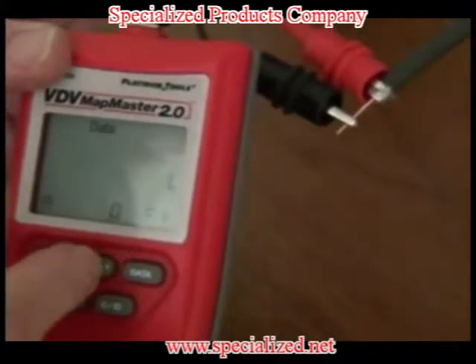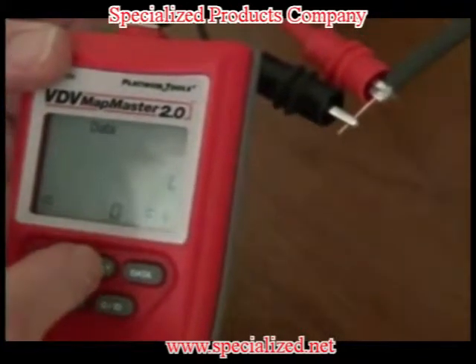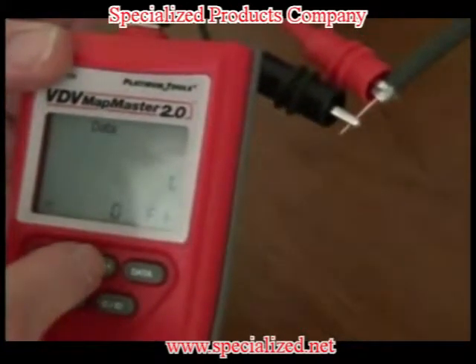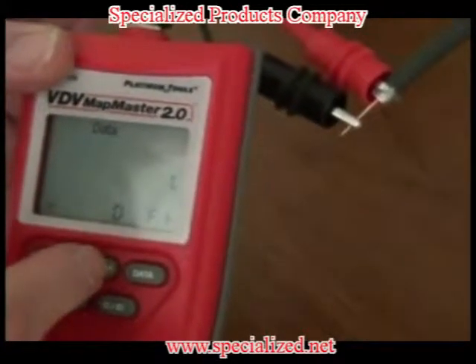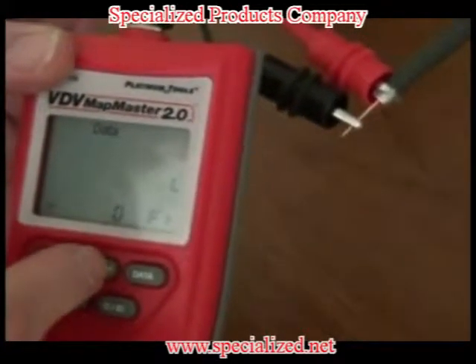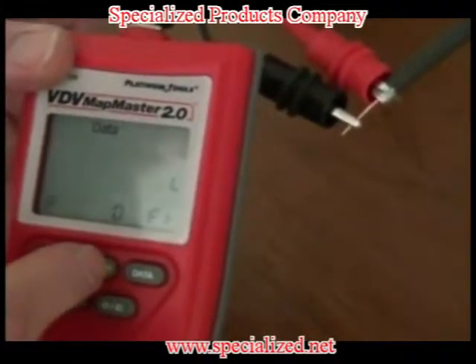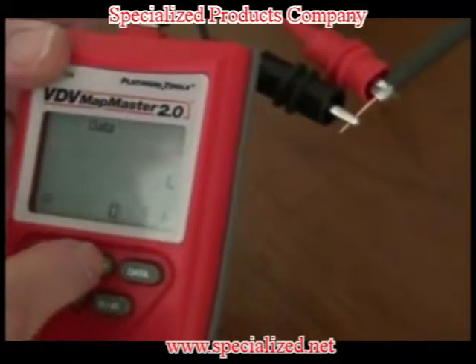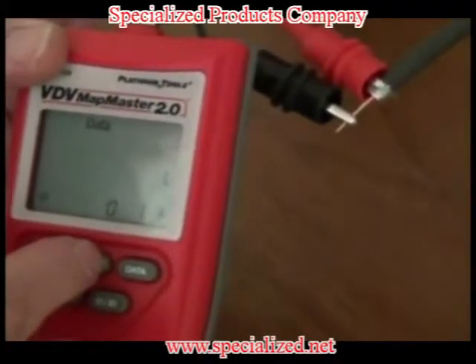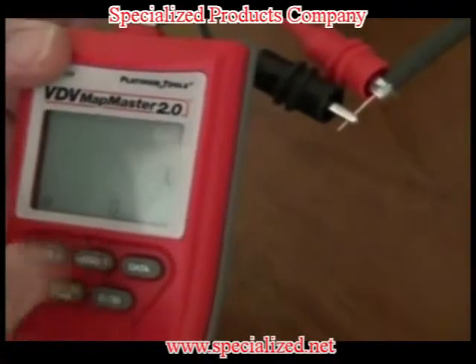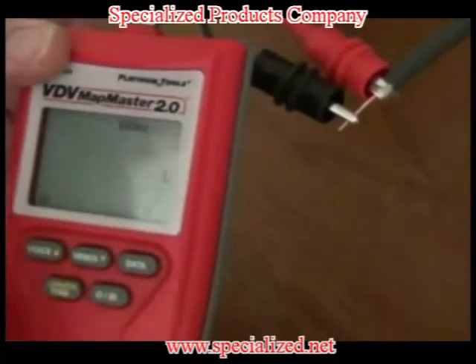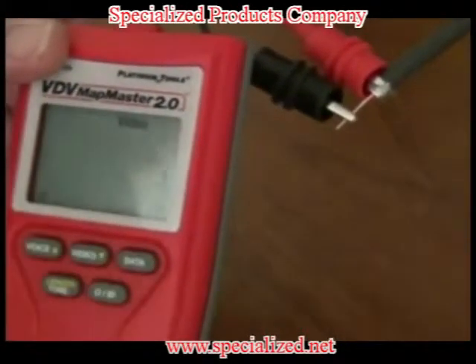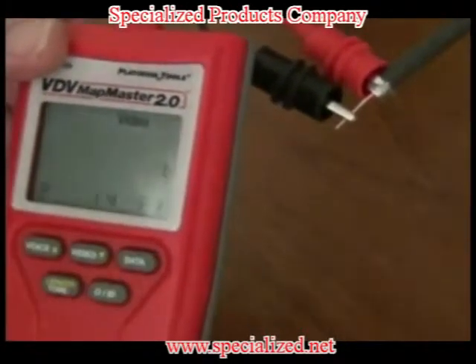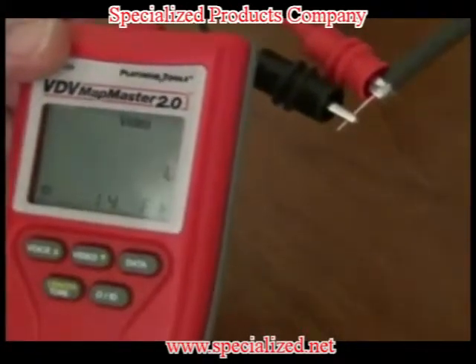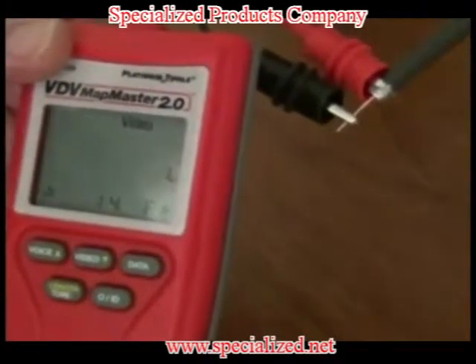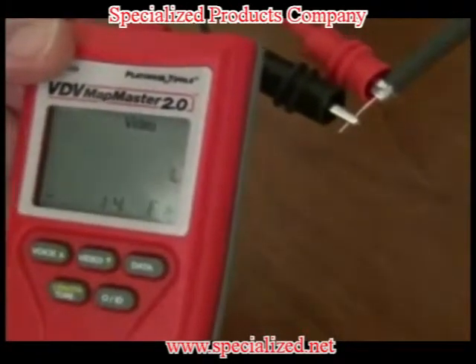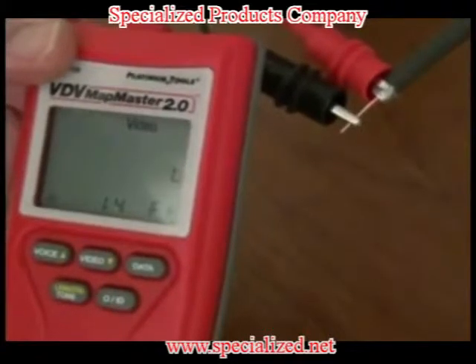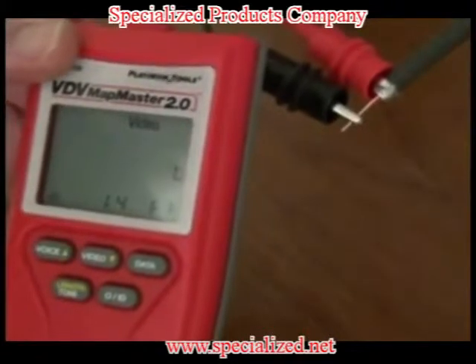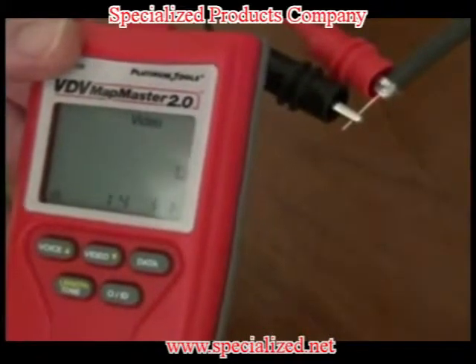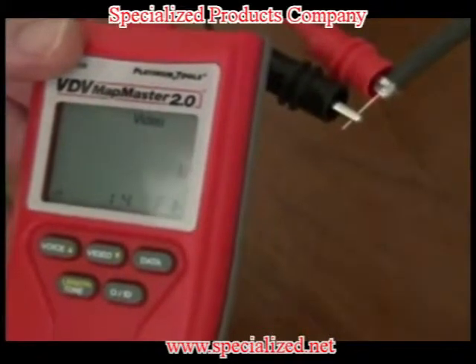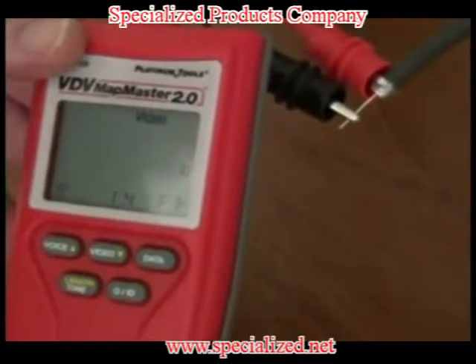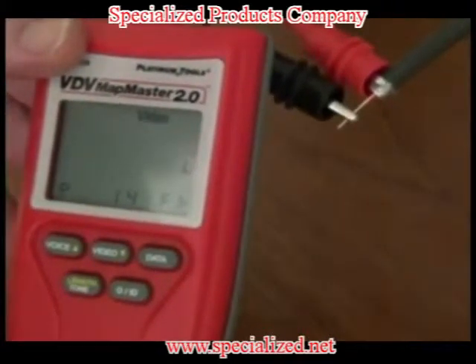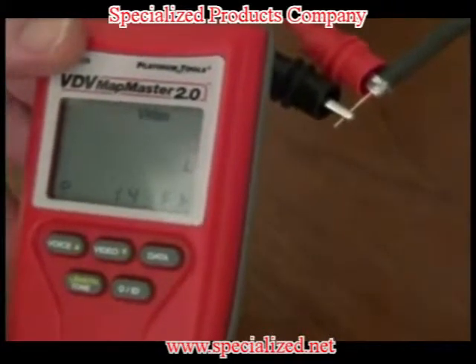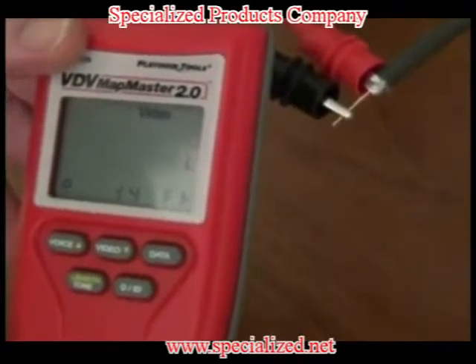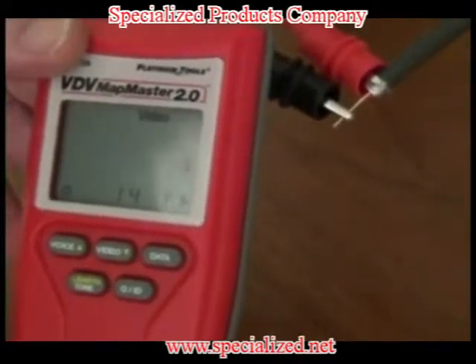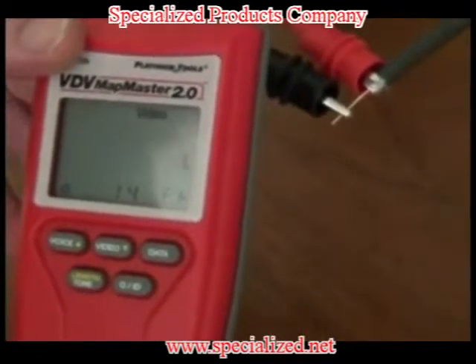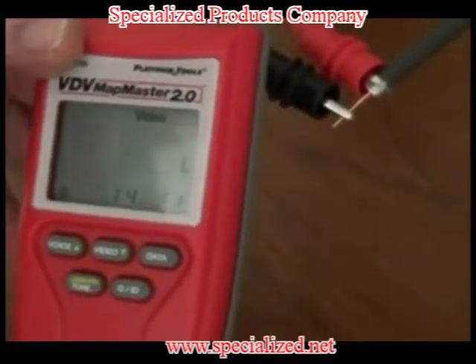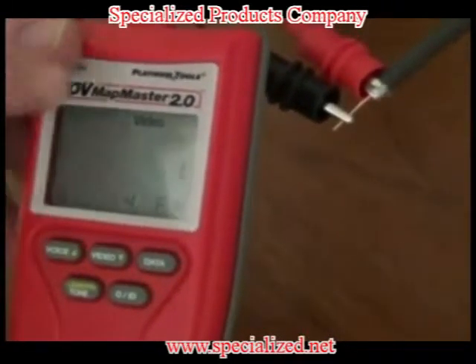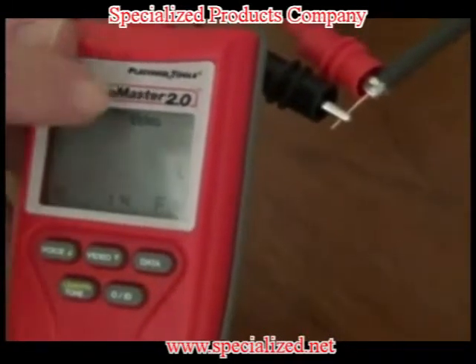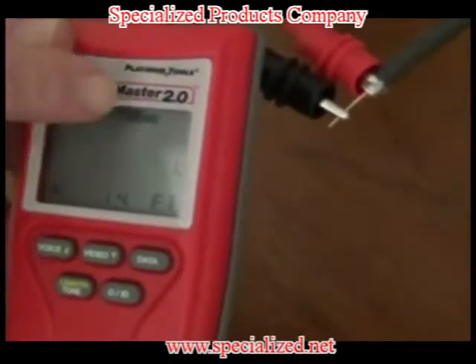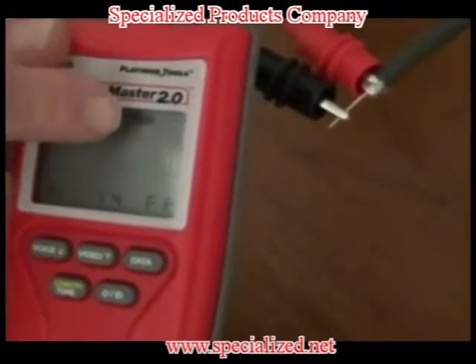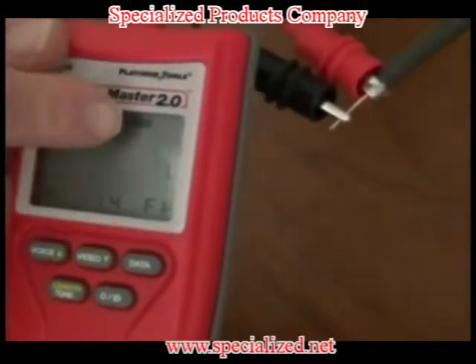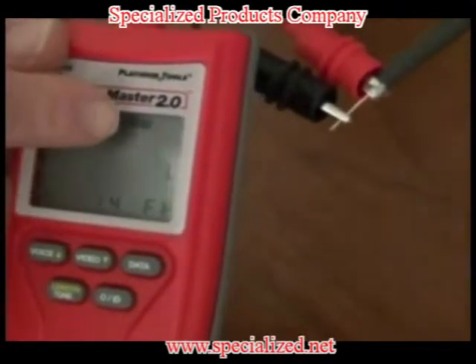This time, instead of pressing data, you're going to want to press video. Once again, you receive a reading of 14 feet.